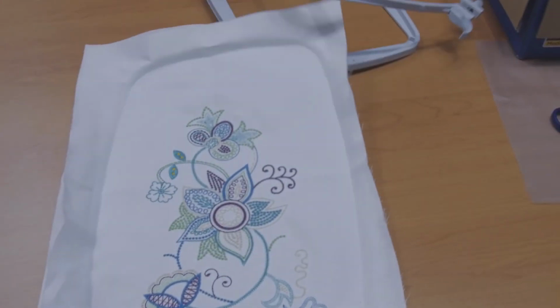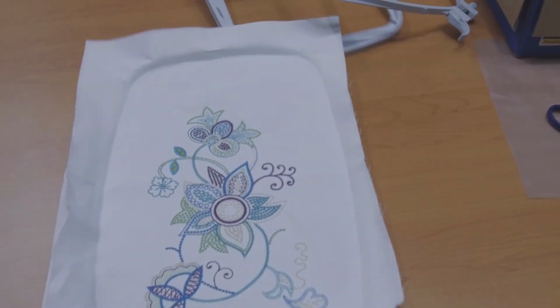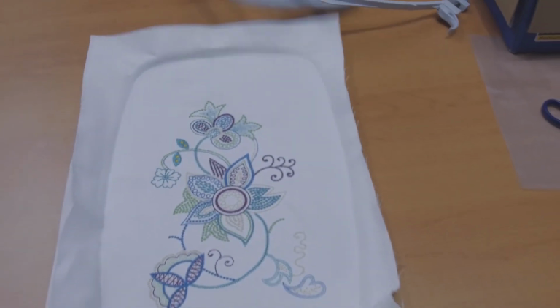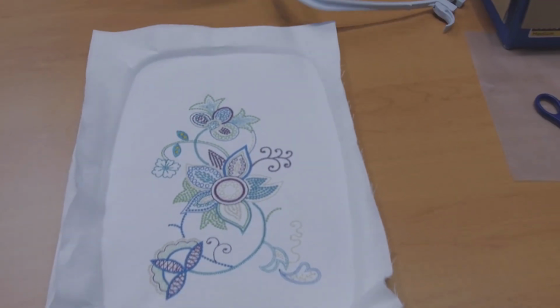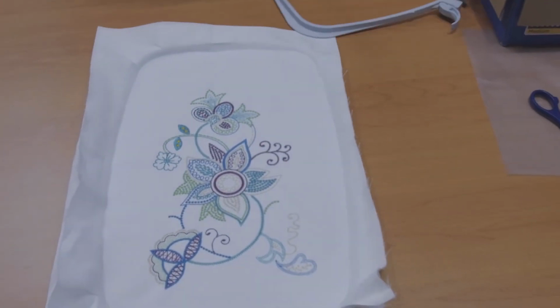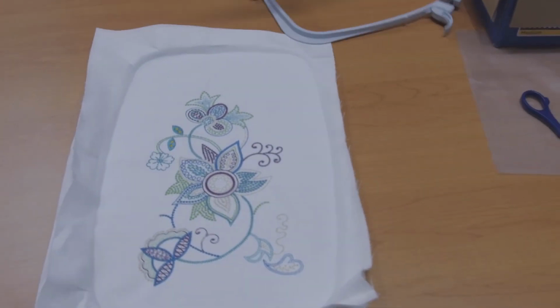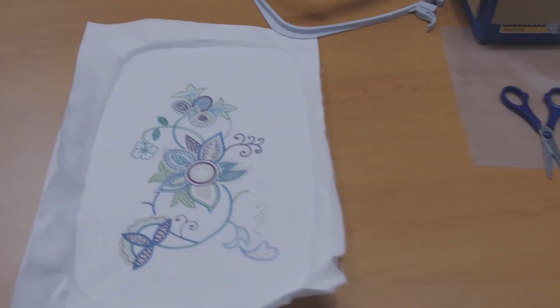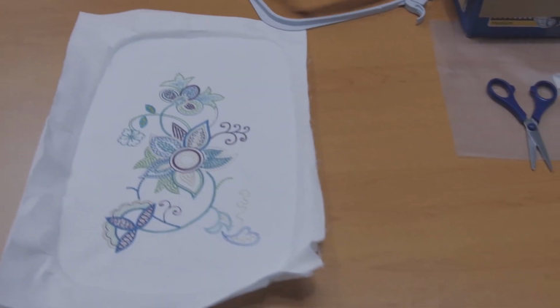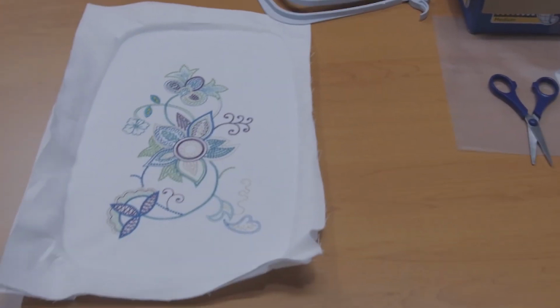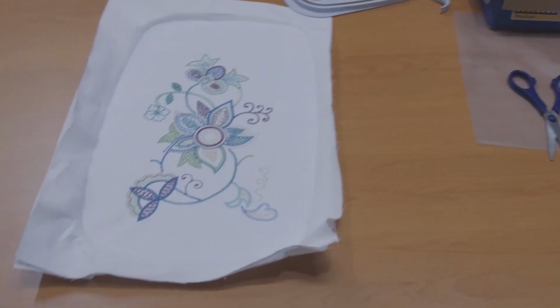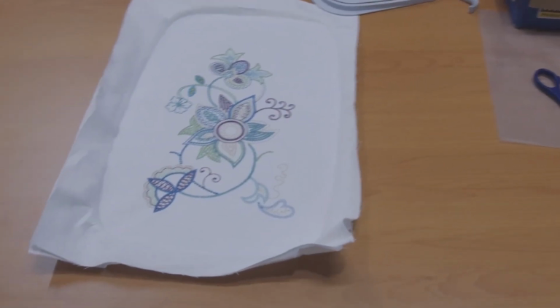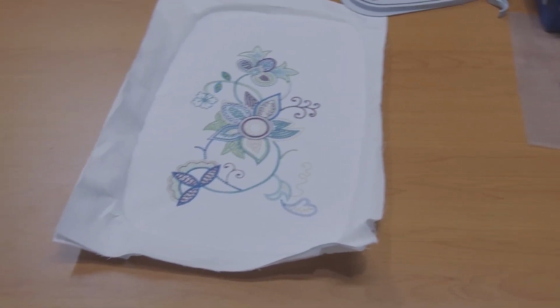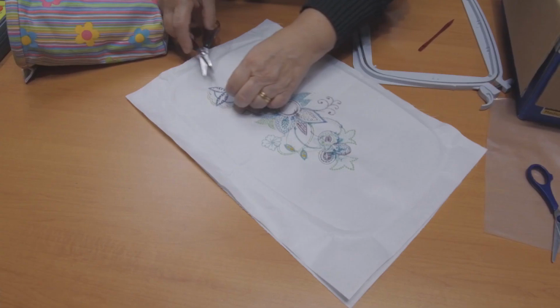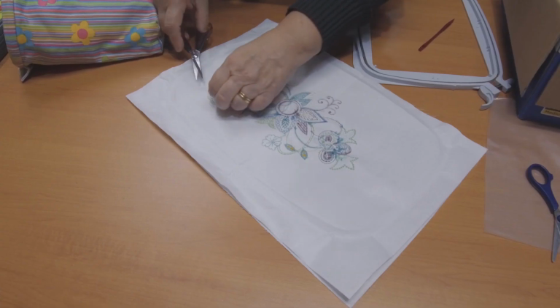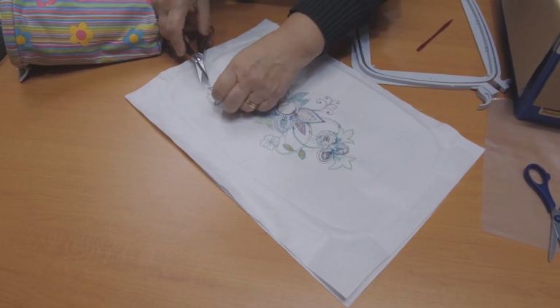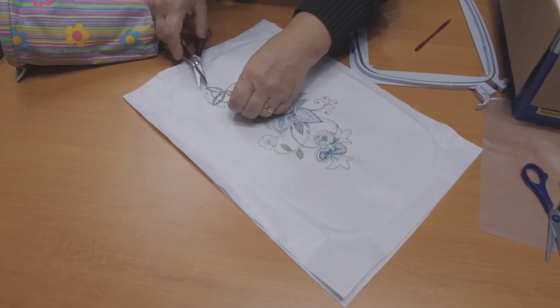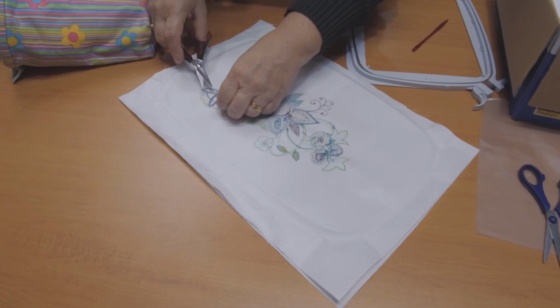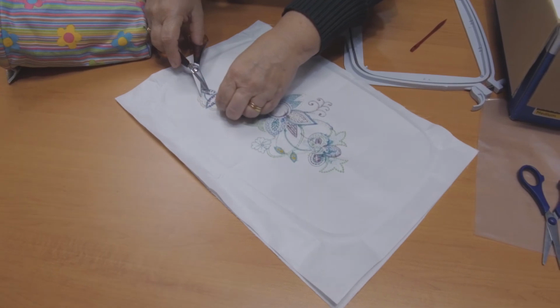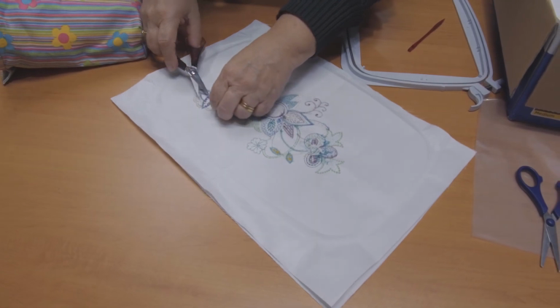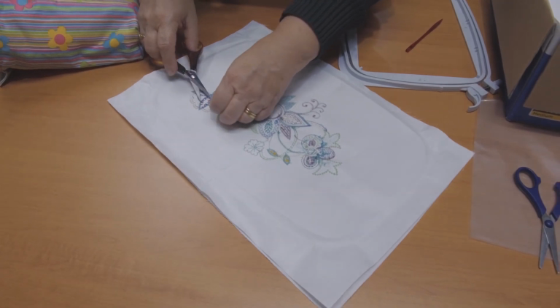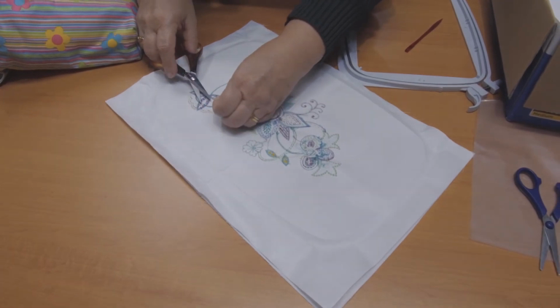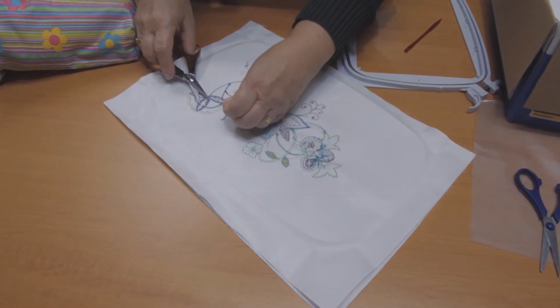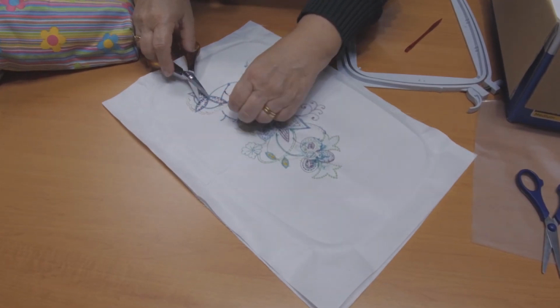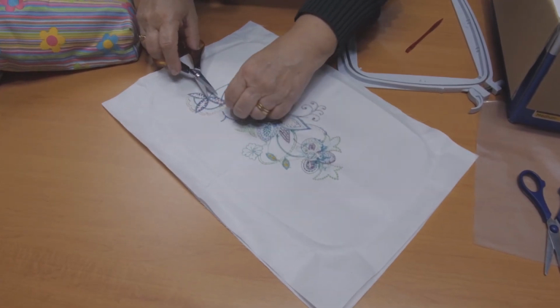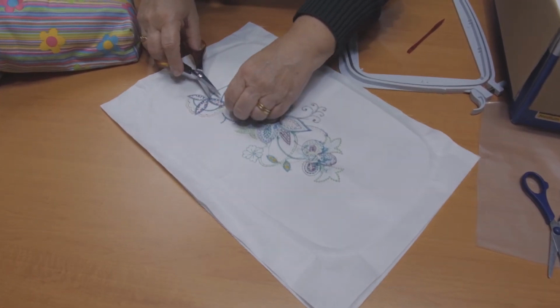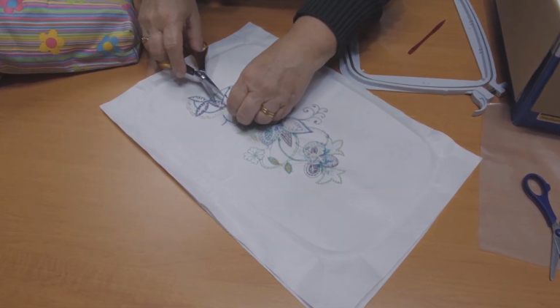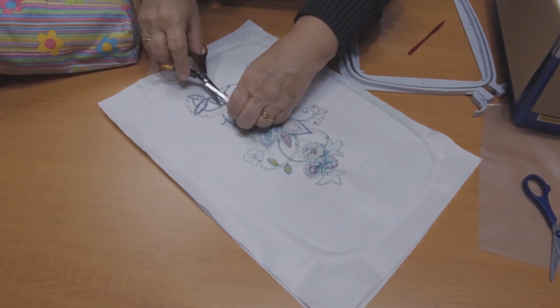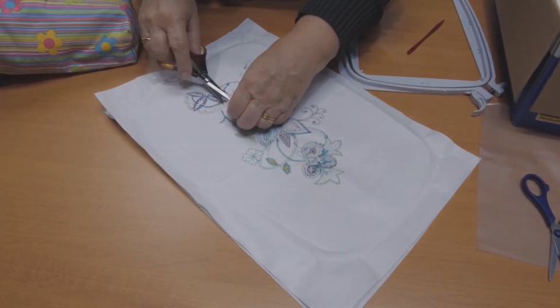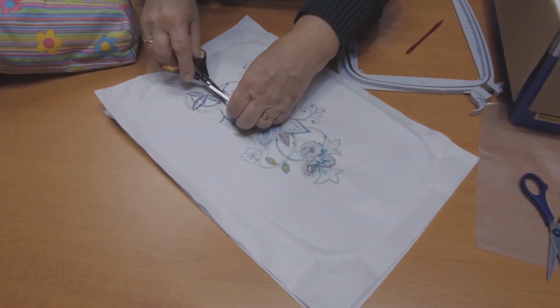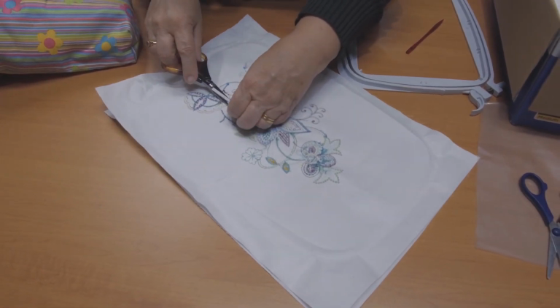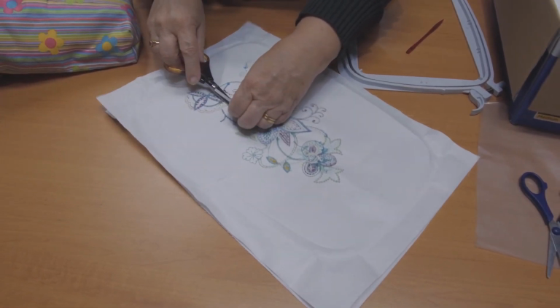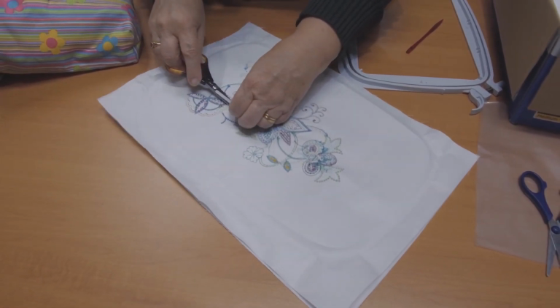To finish off, we just clipped the threads on the back and at some stage we'll sew this into a project.